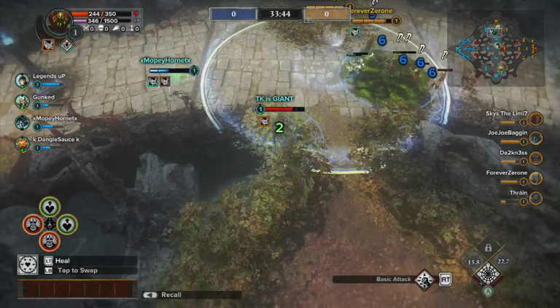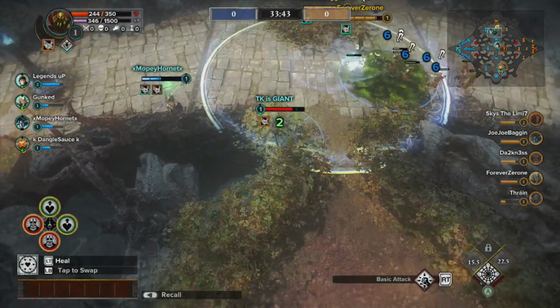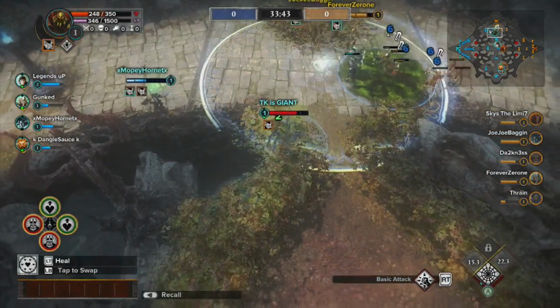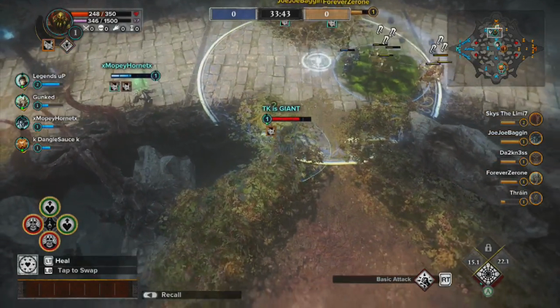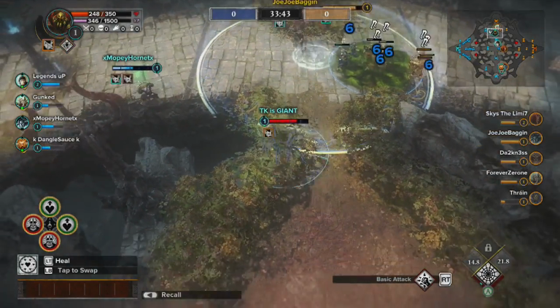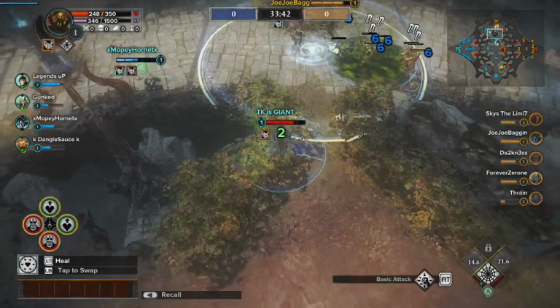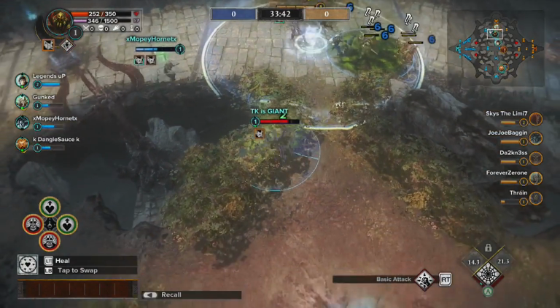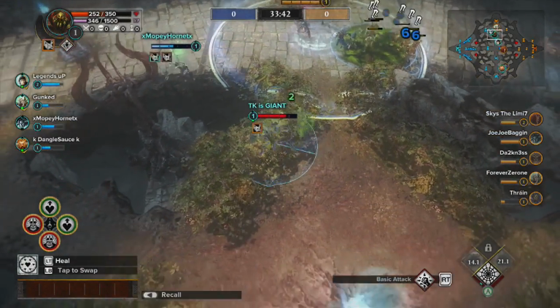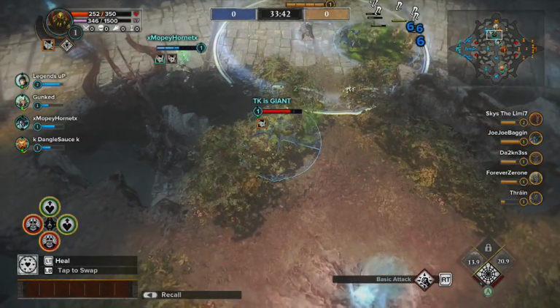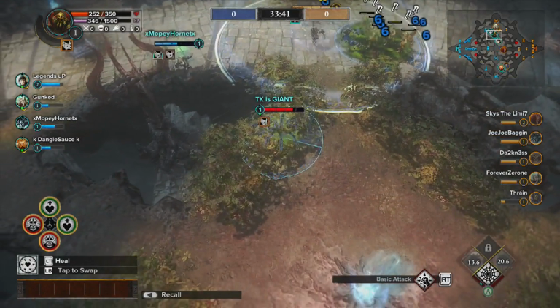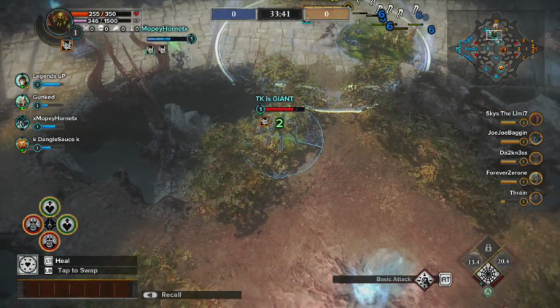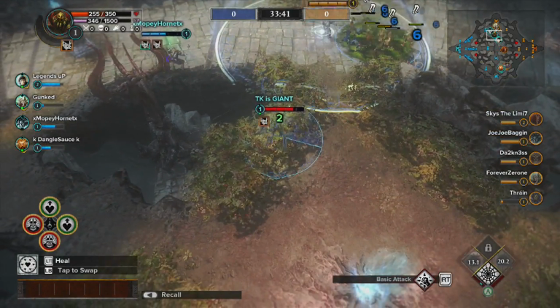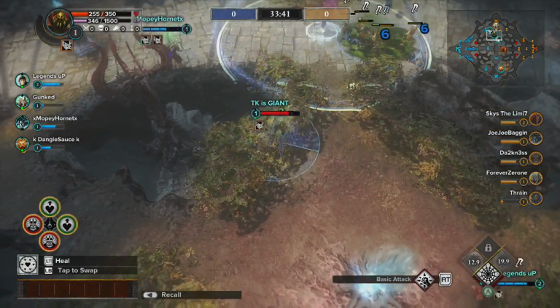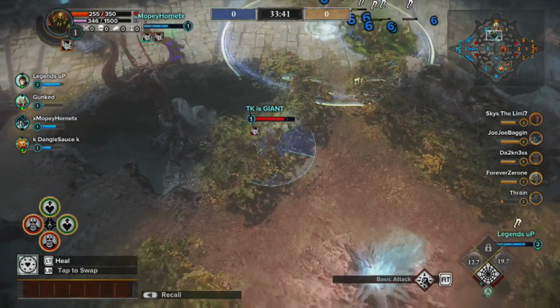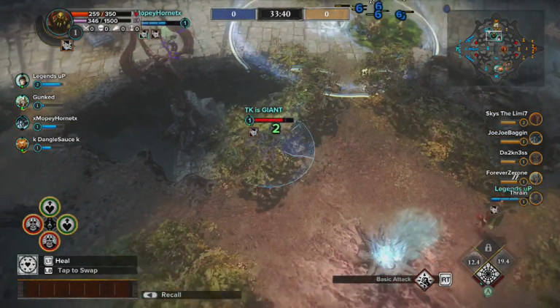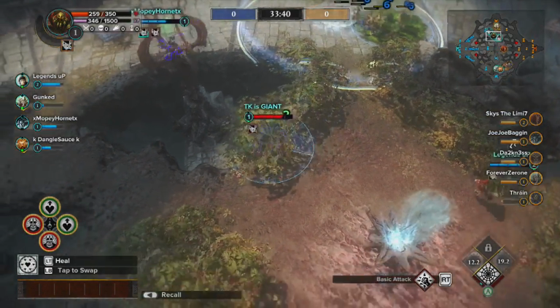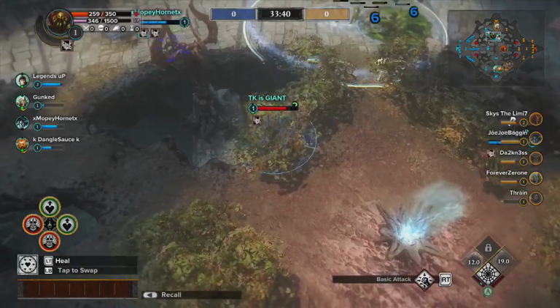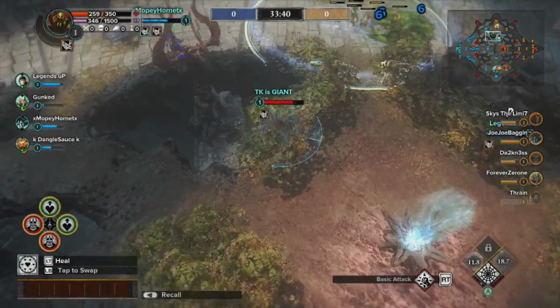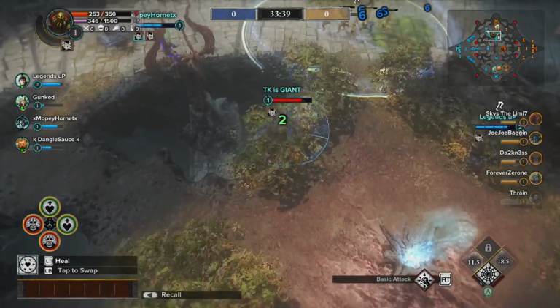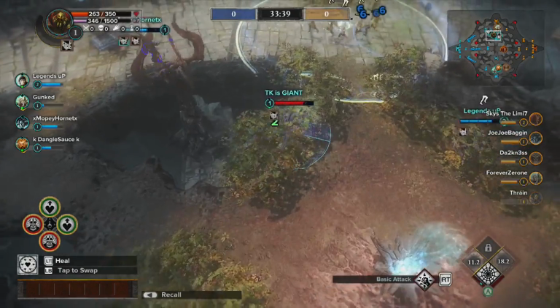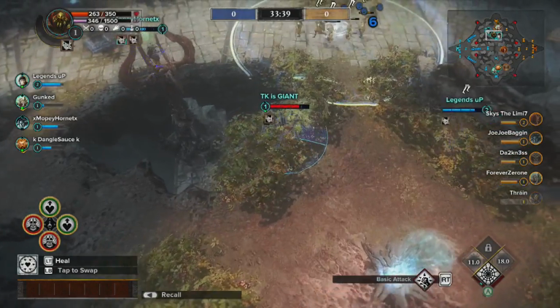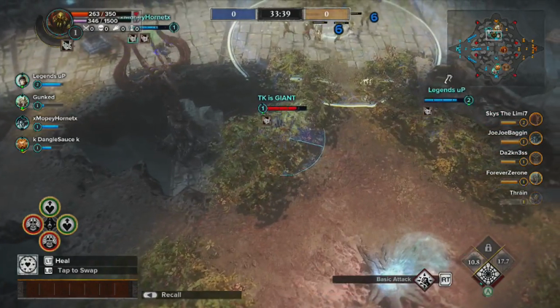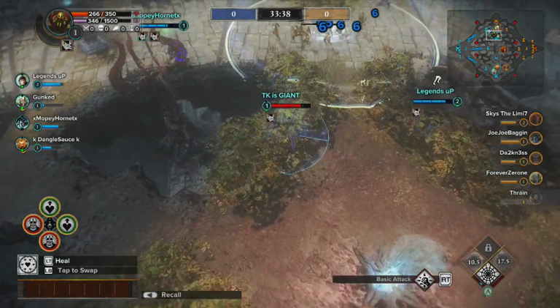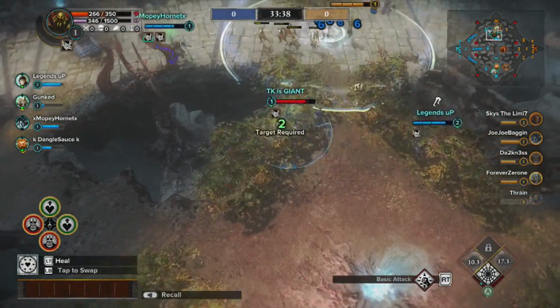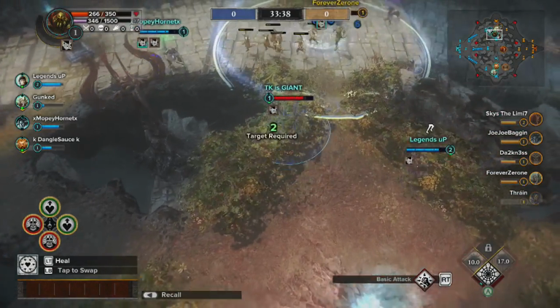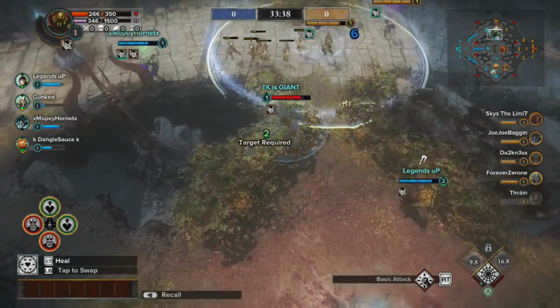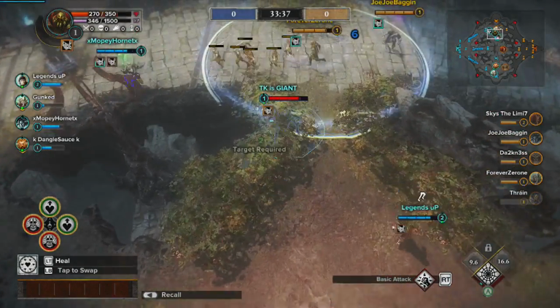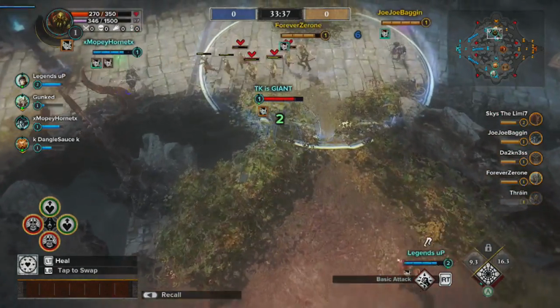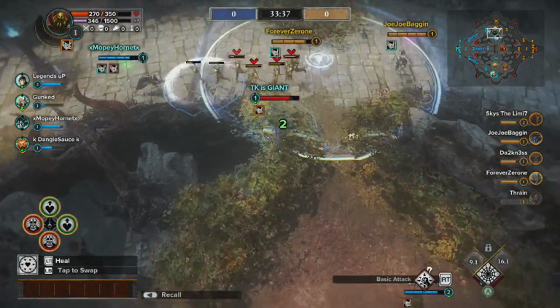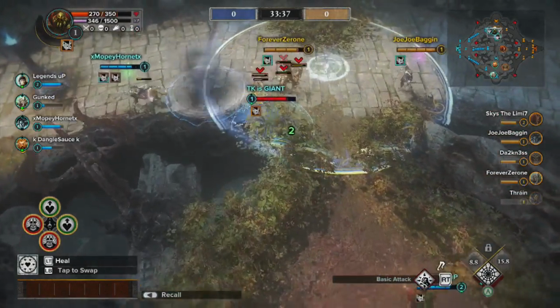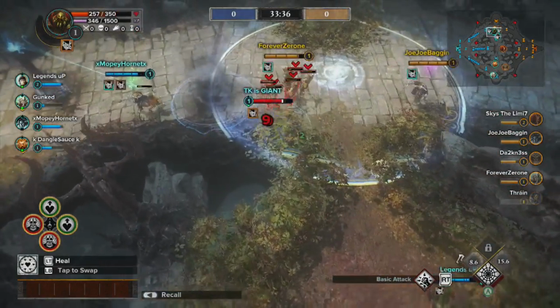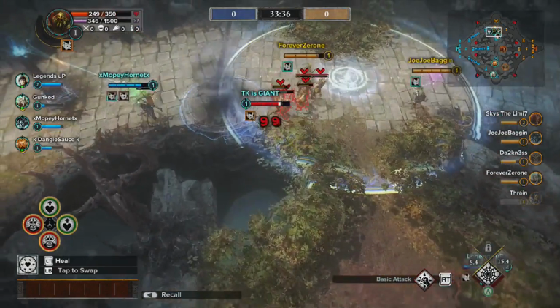When playing Ungolob, I always try to wait to engage enemy players when my Drain ability is active. The second ability I like to level up is Stick.